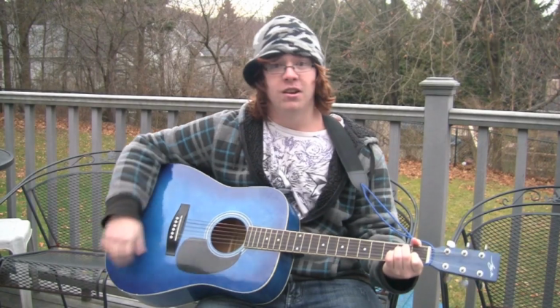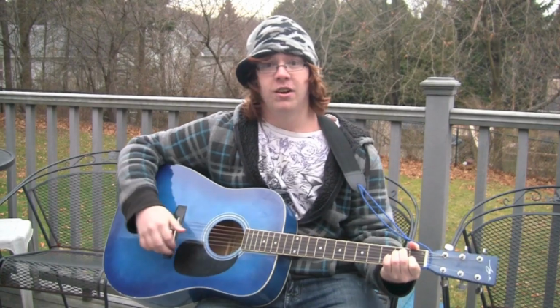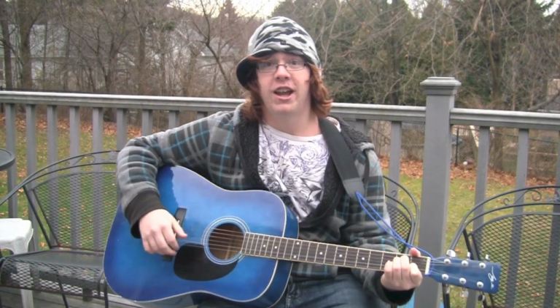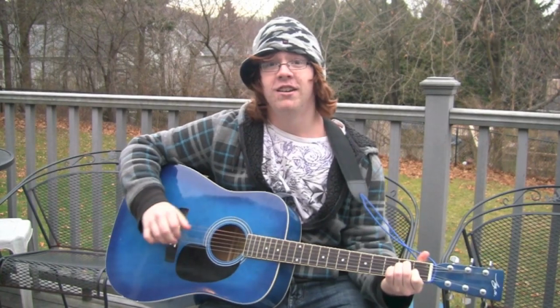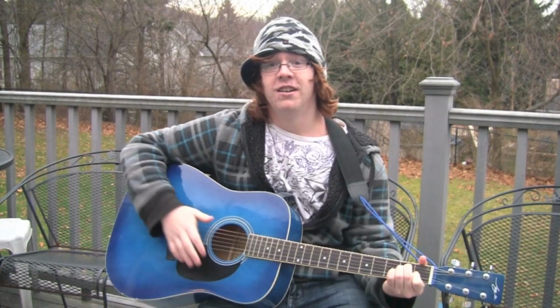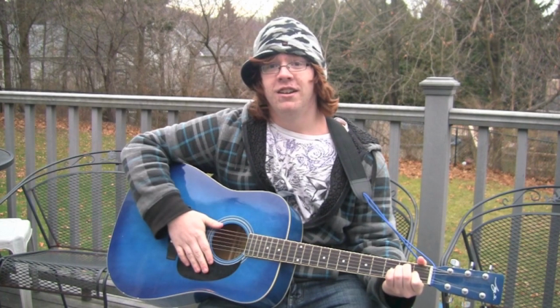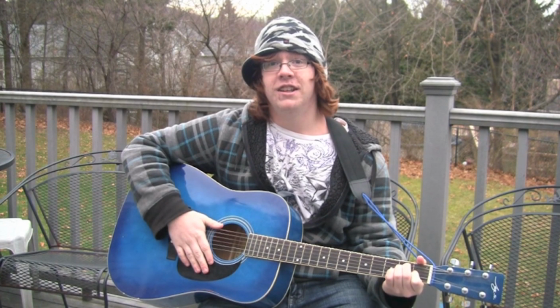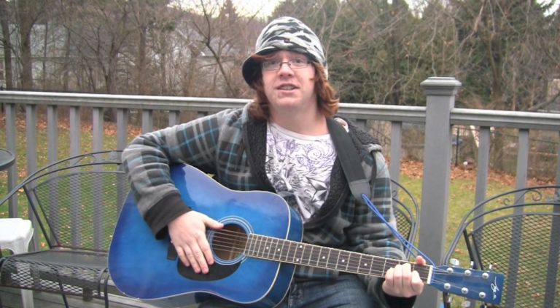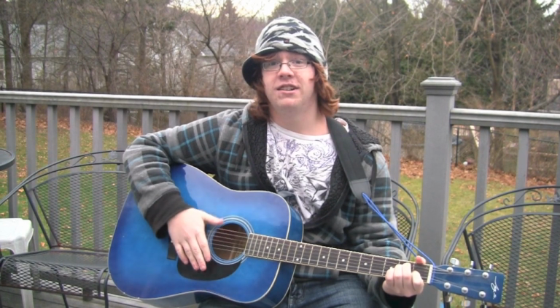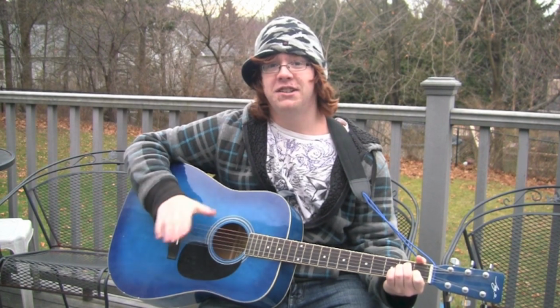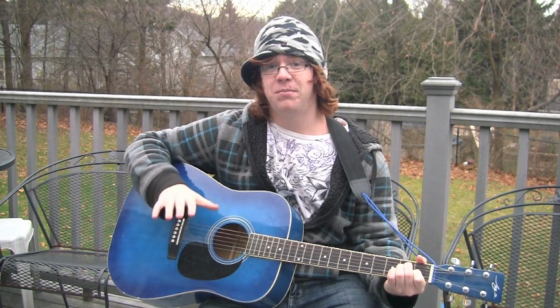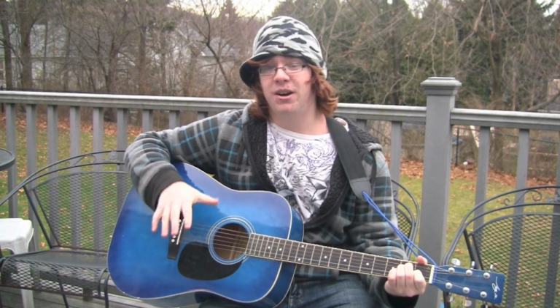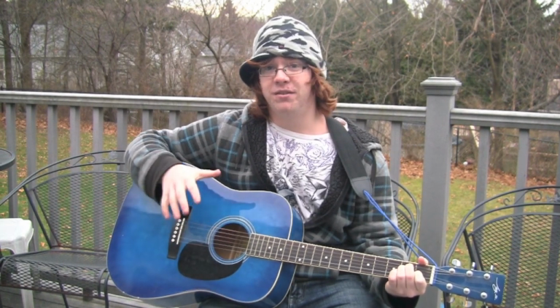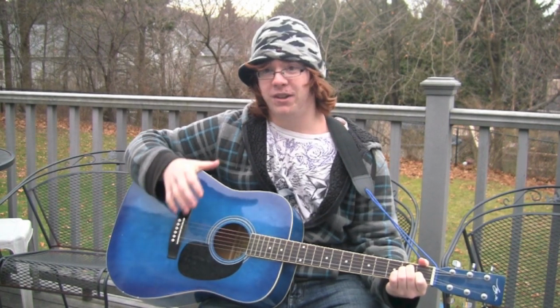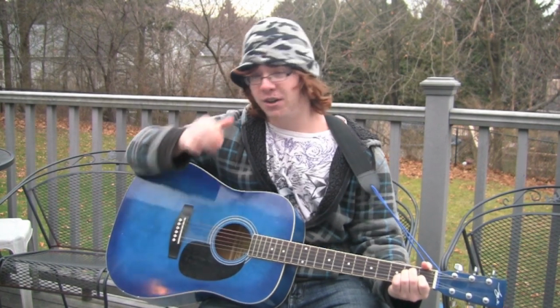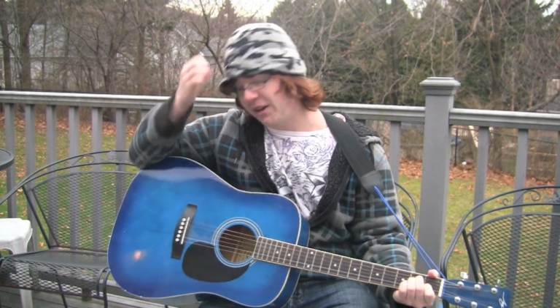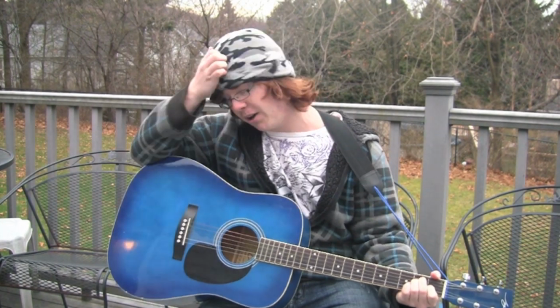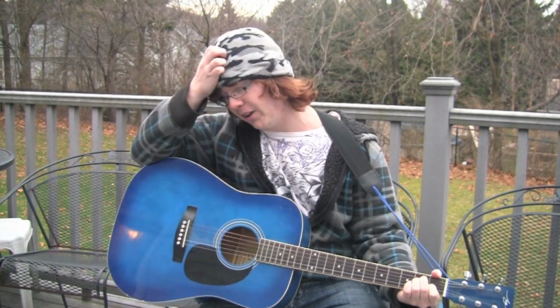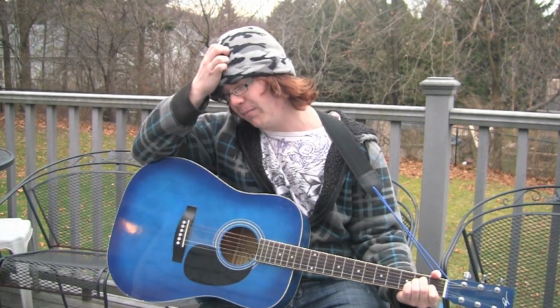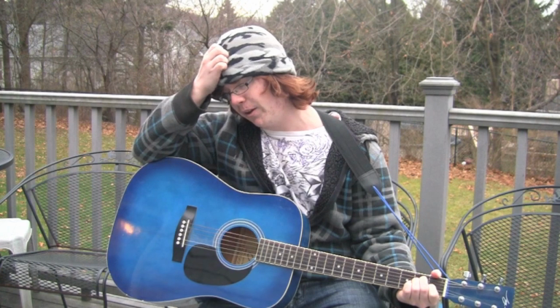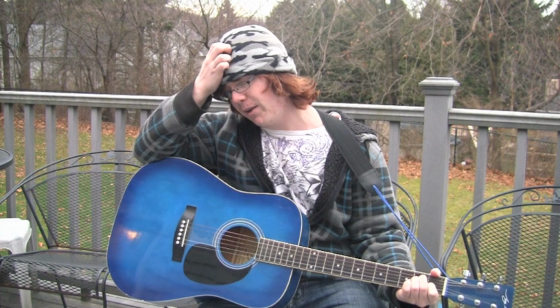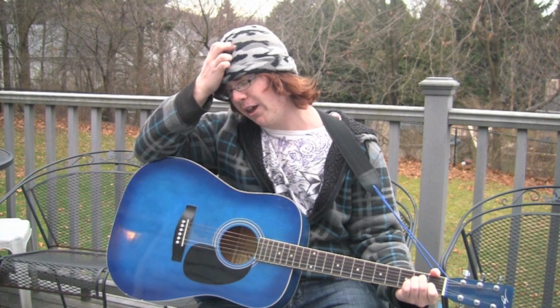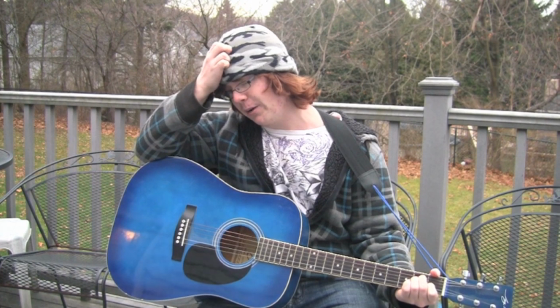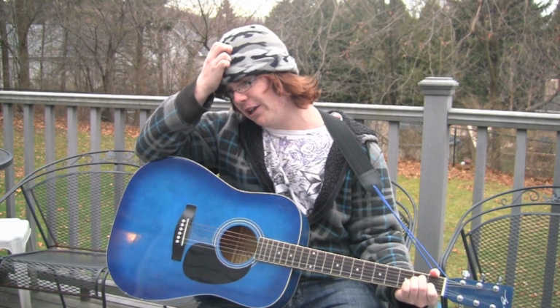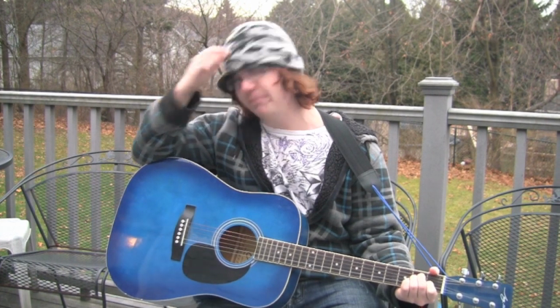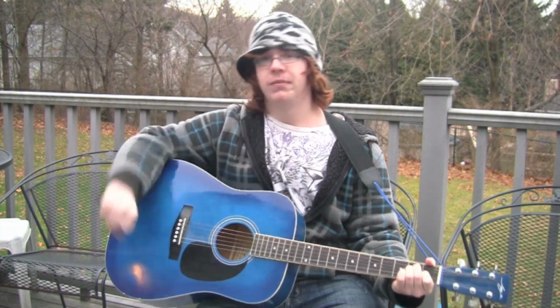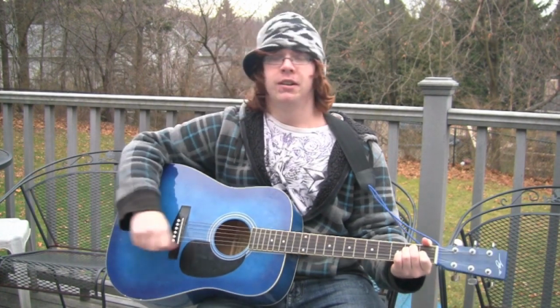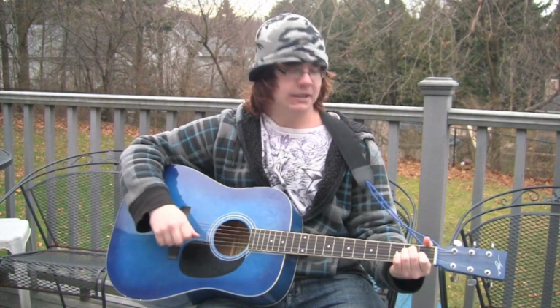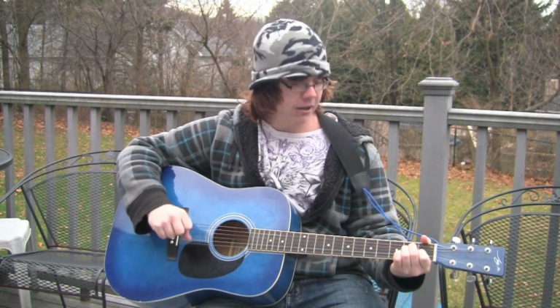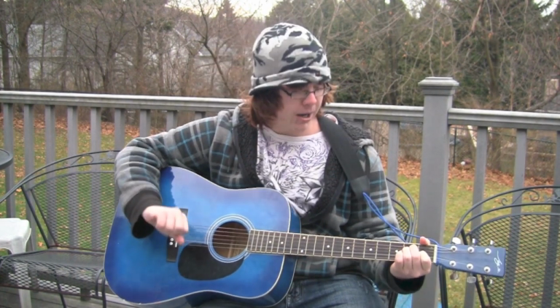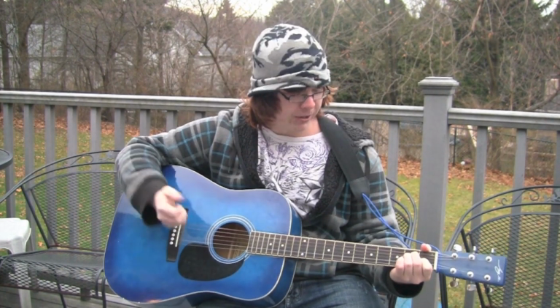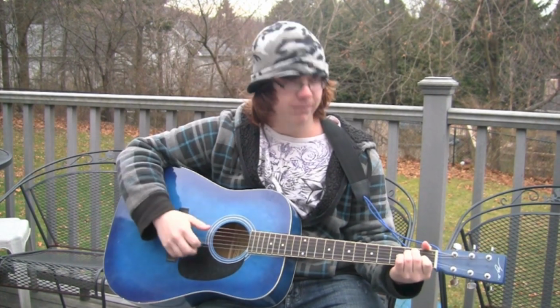This is the lesson part of the video on how to play Bullet by Hollywood Undead. This is how I play it.